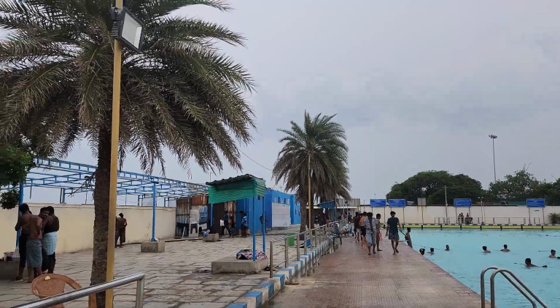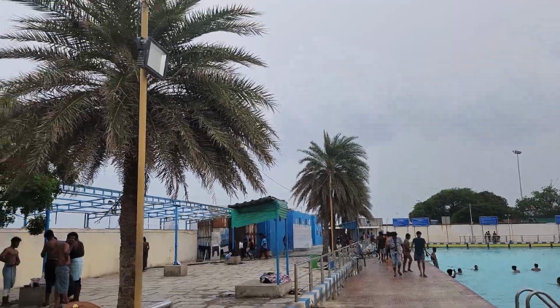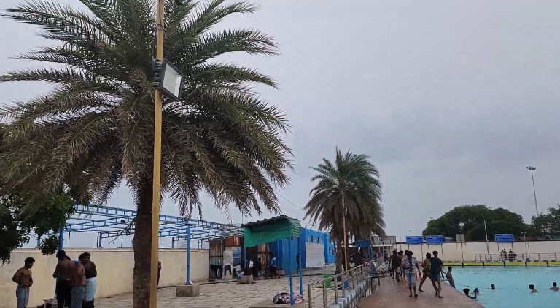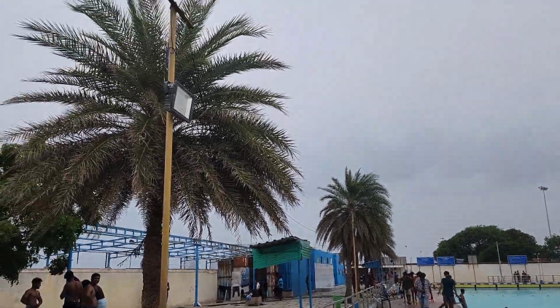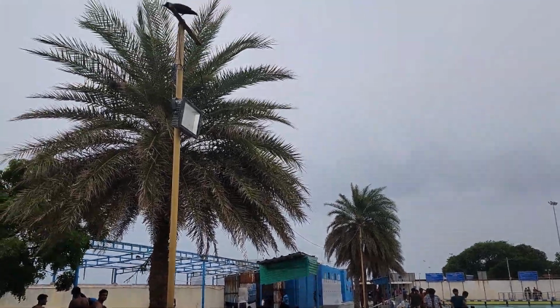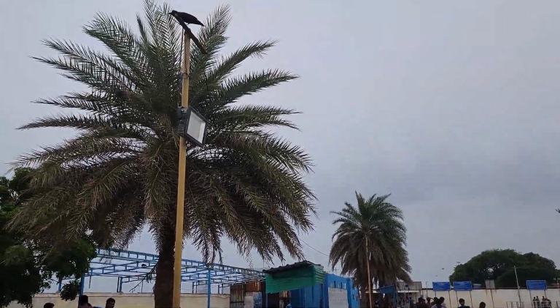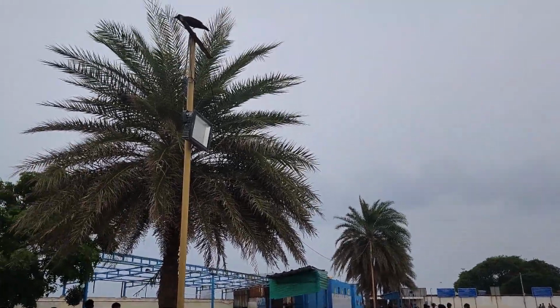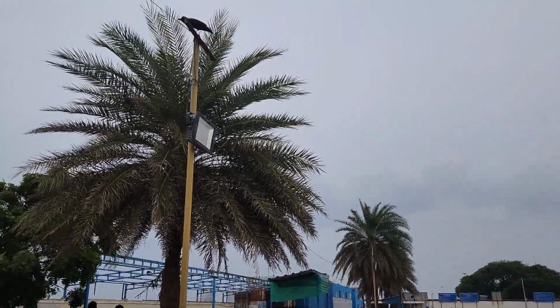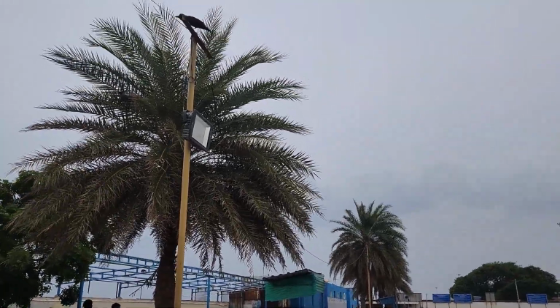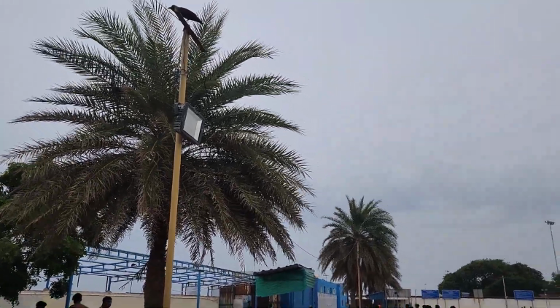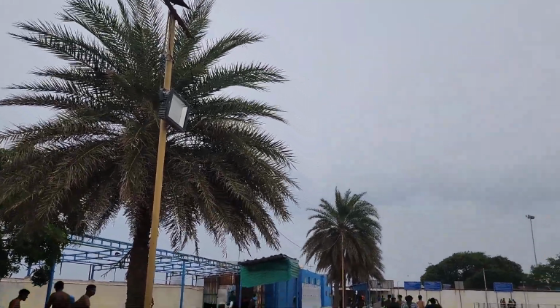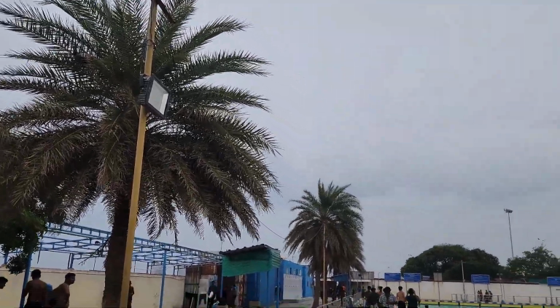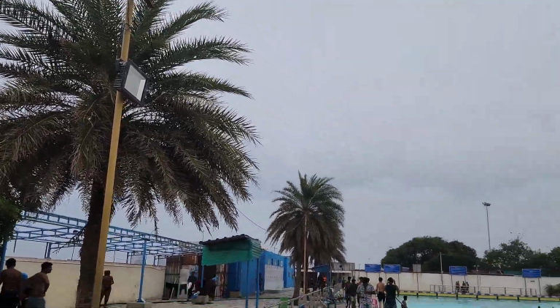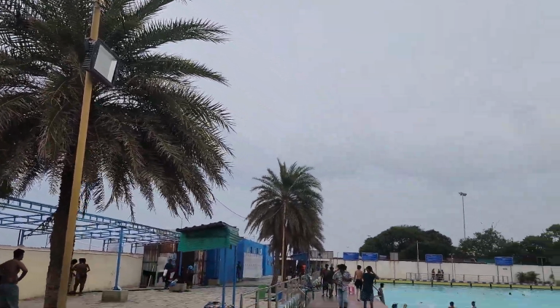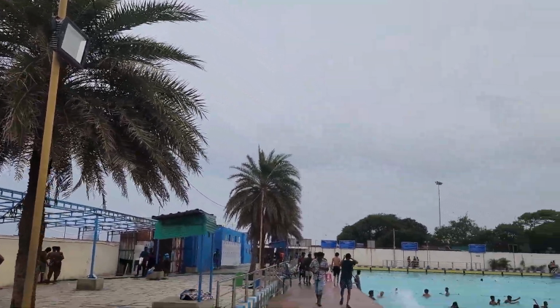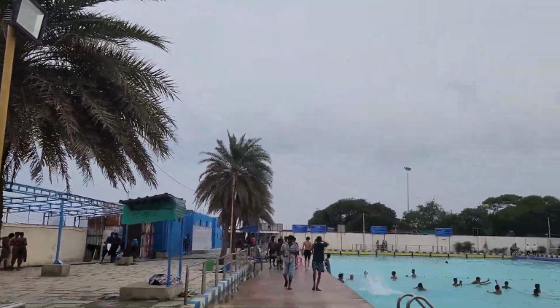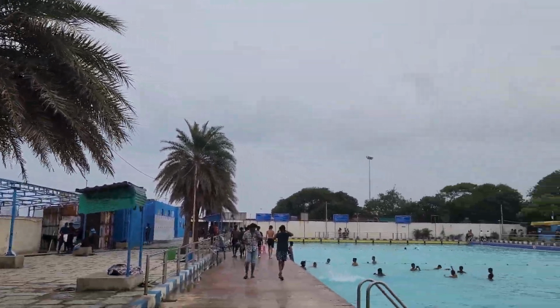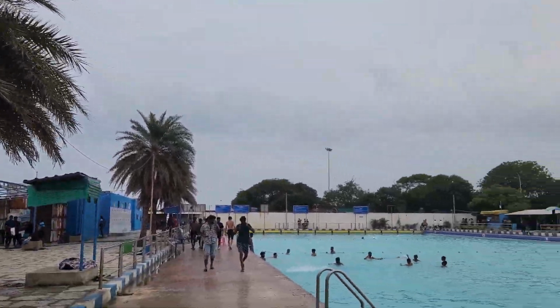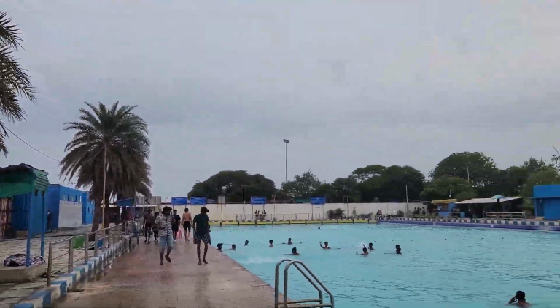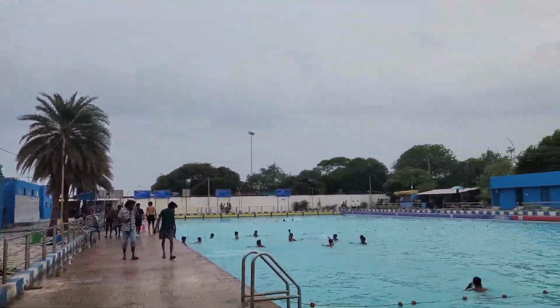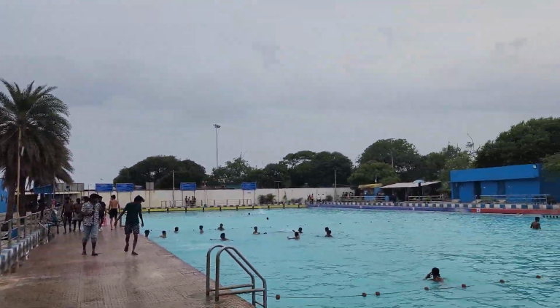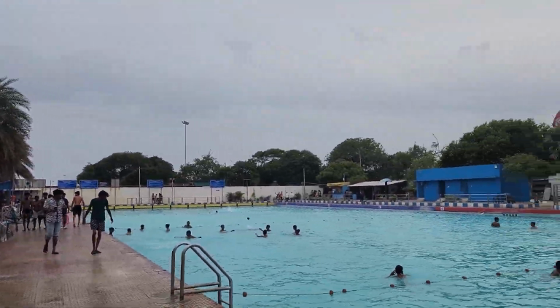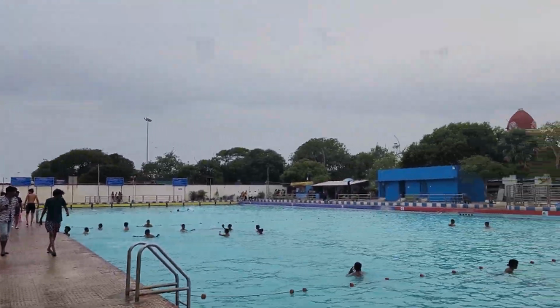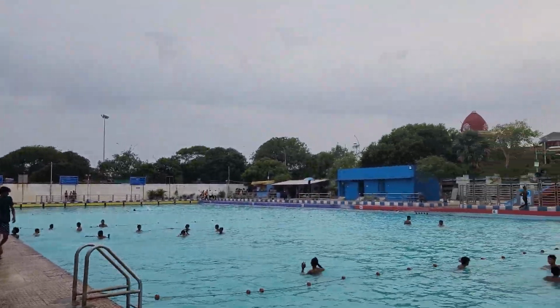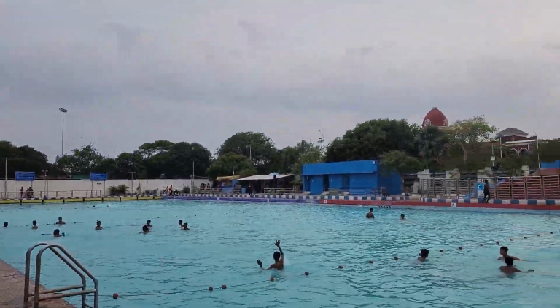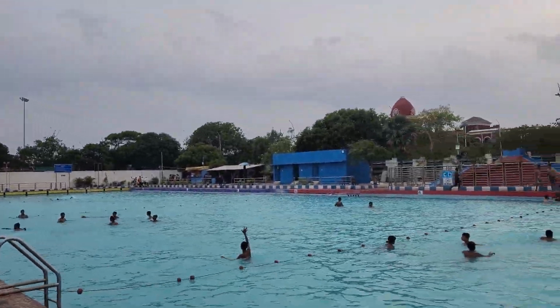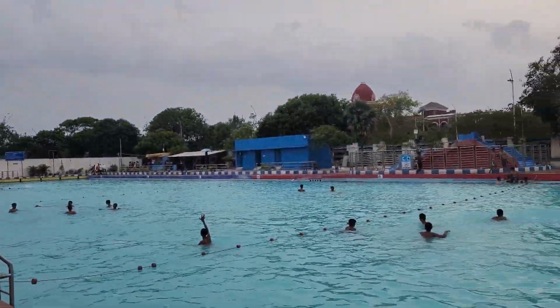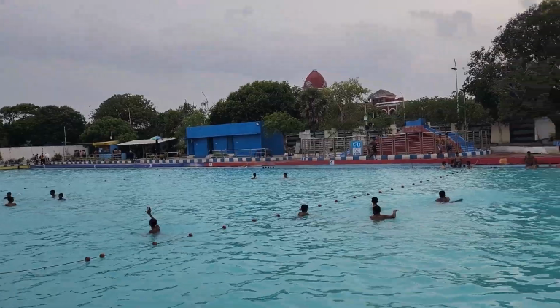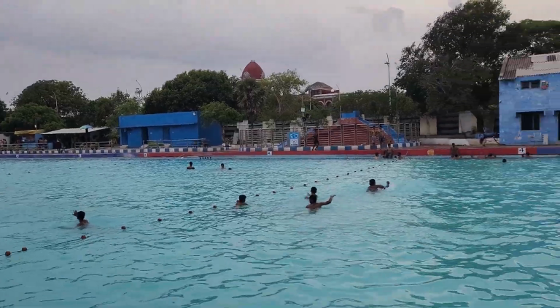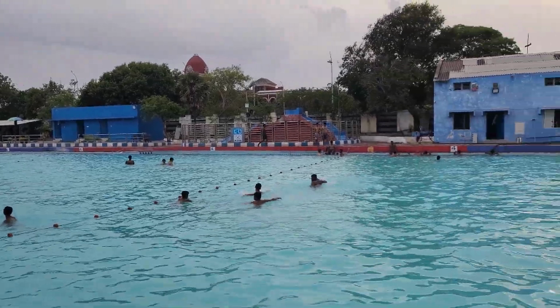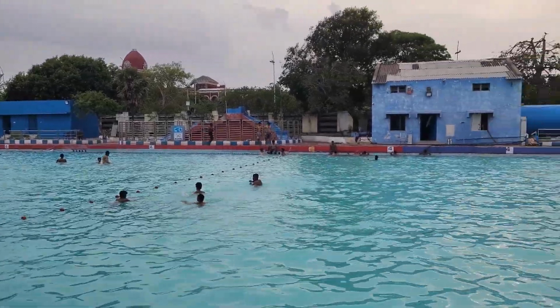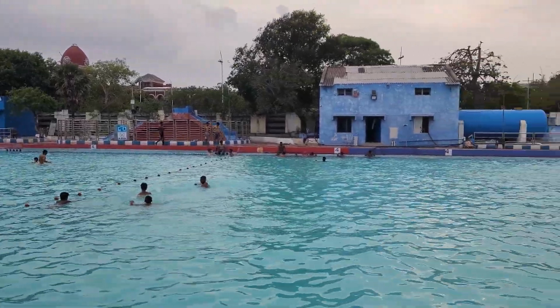Hi, hello everyone. This is a video about how you swim in the summertime.